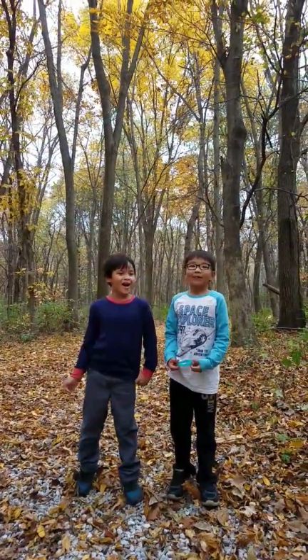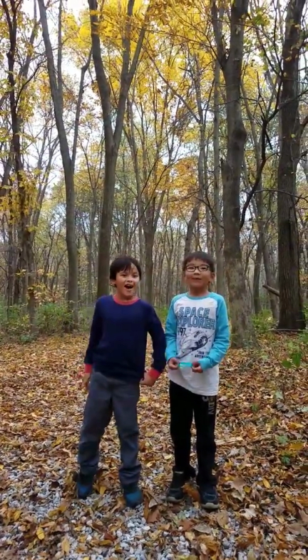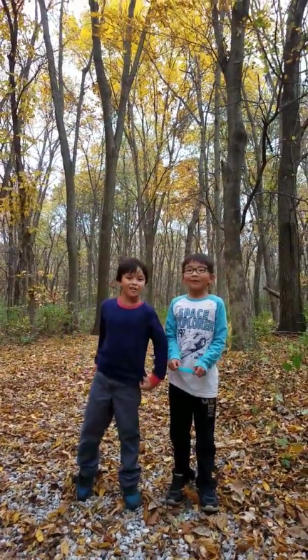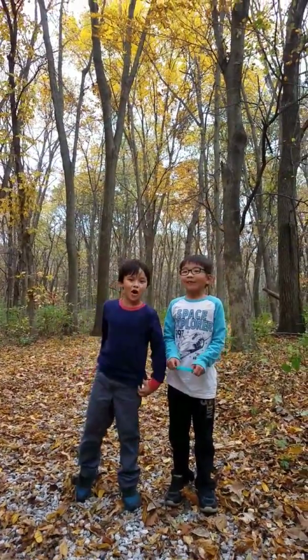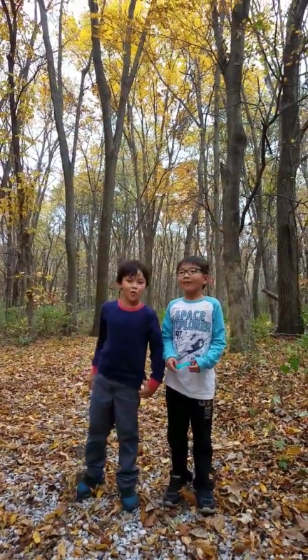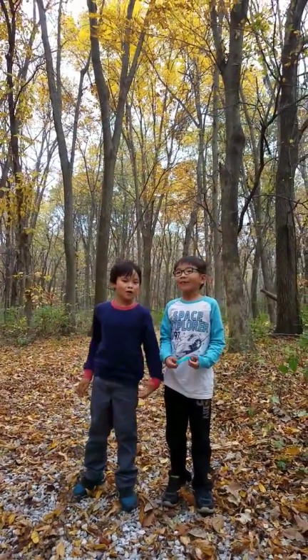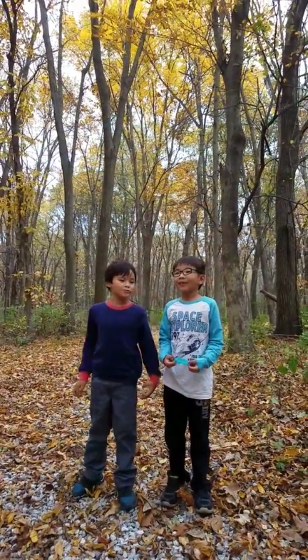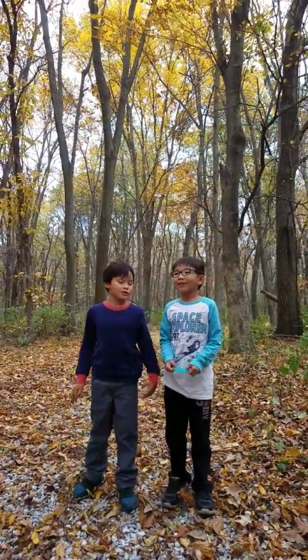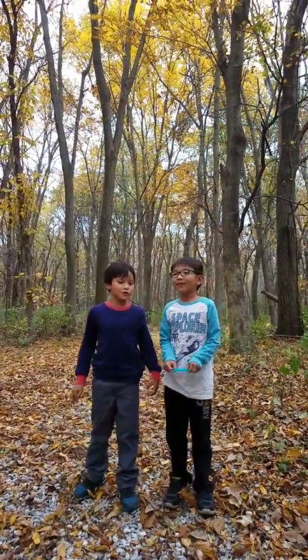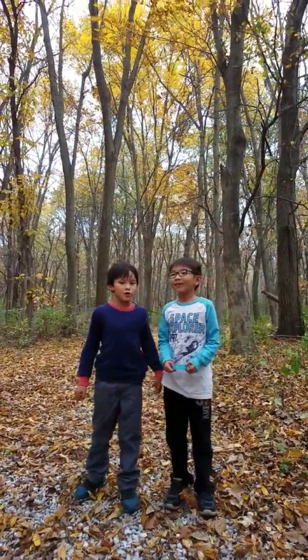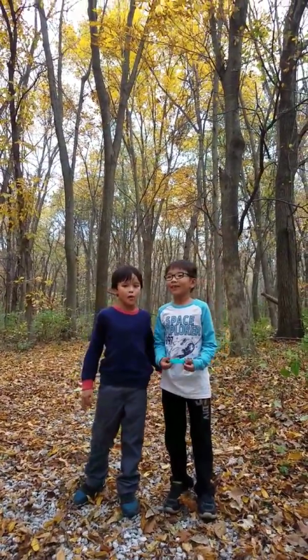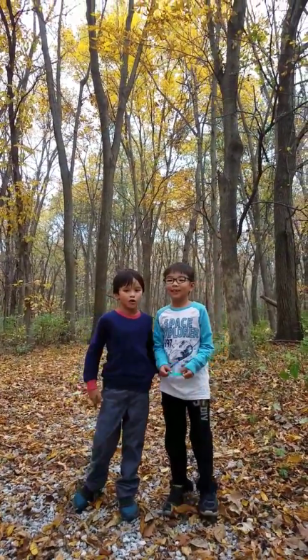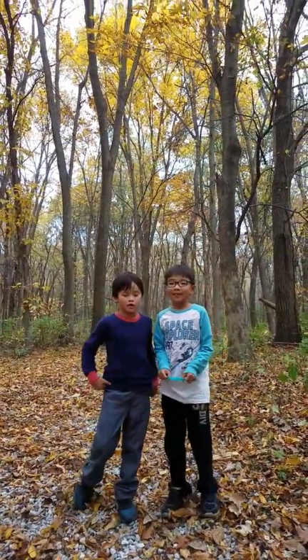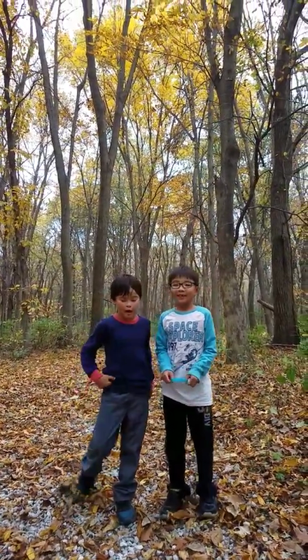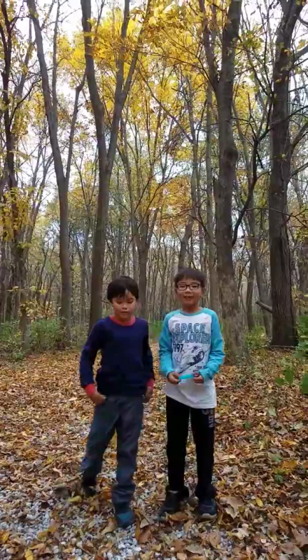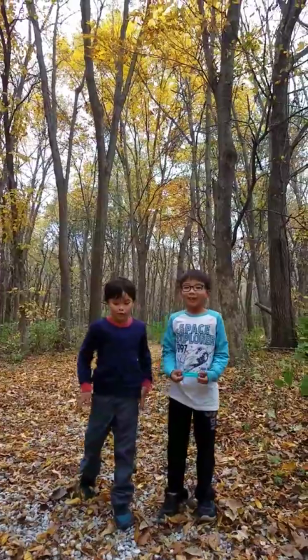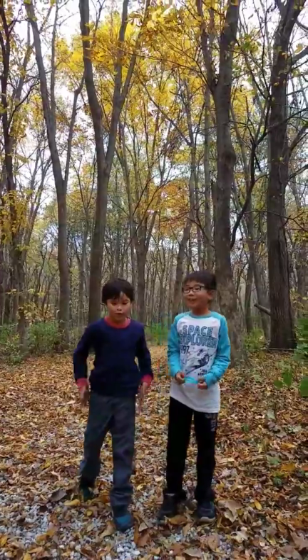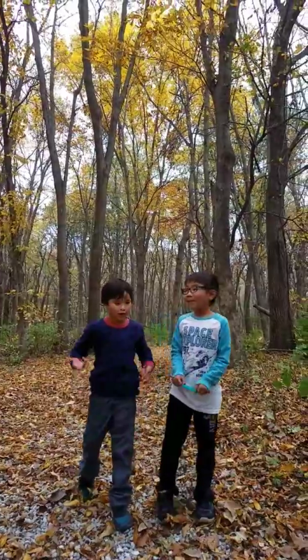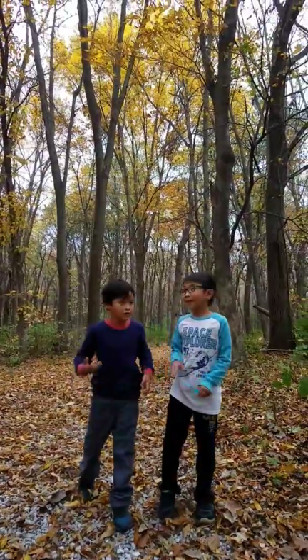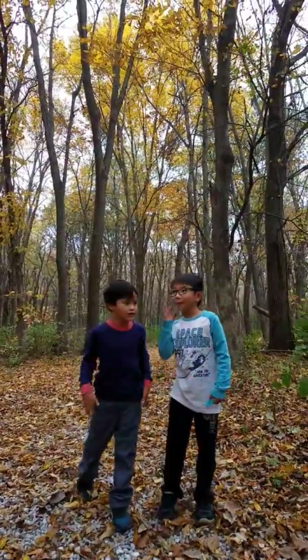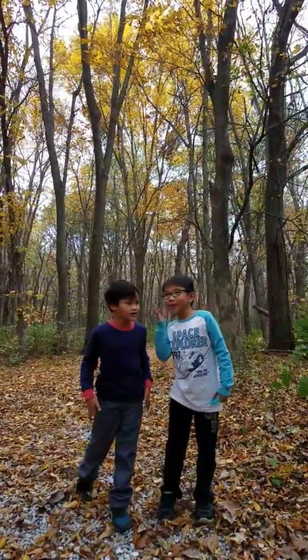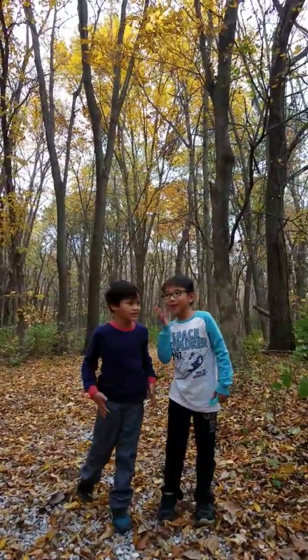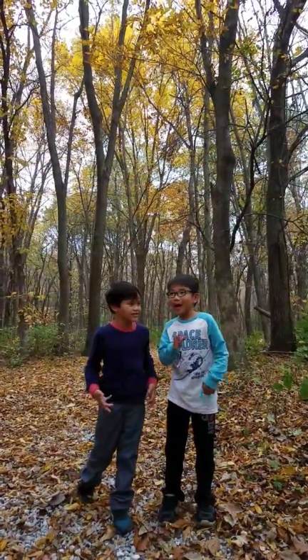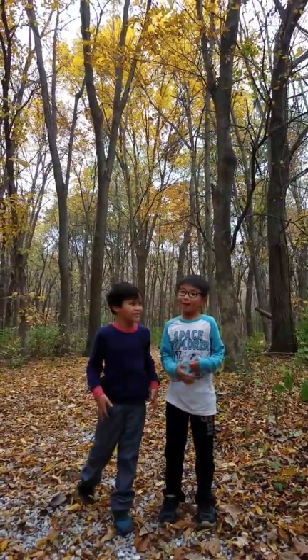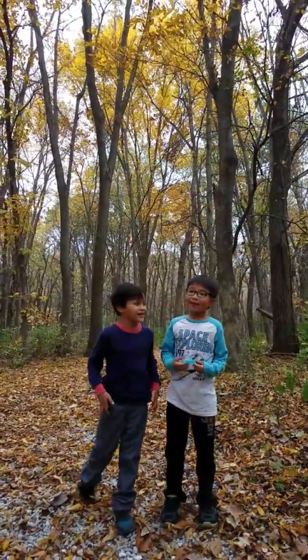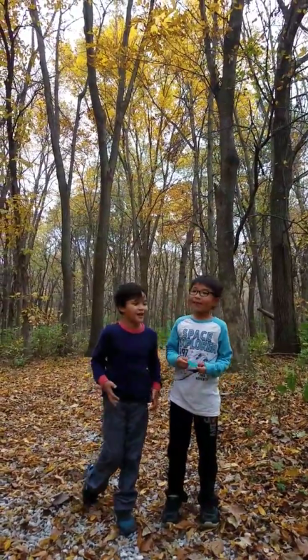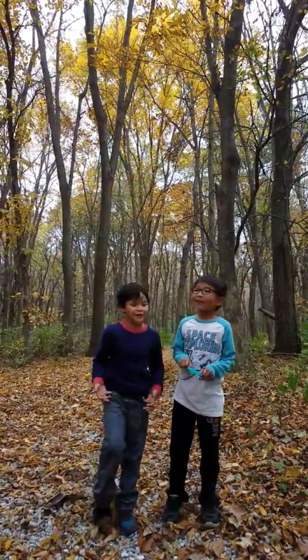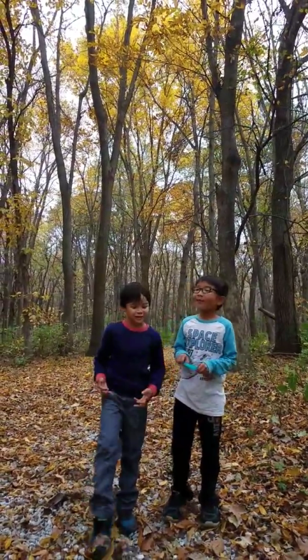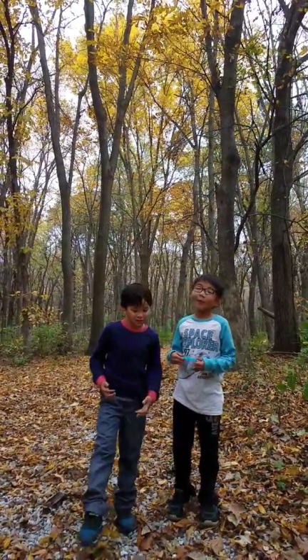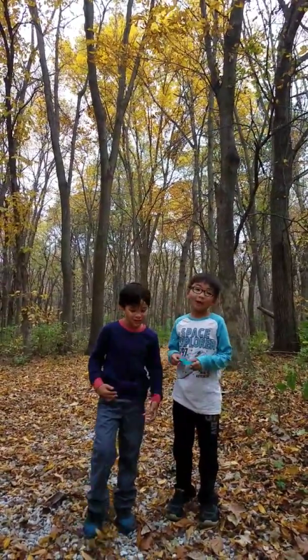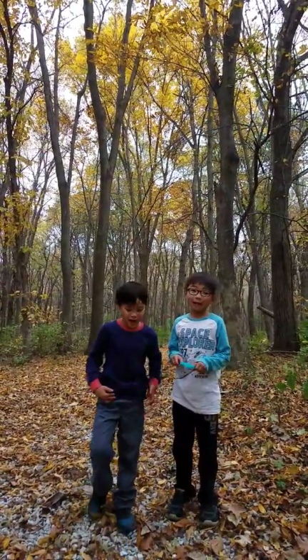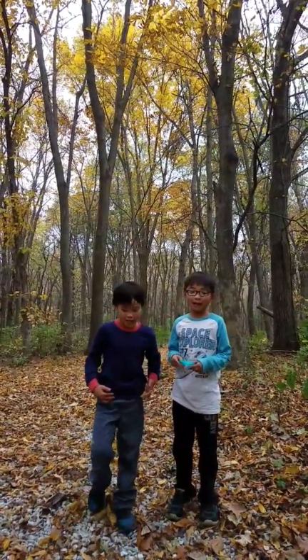Hello, welcome to Luke and Paul's Lab. So we are Luke's Lab. I'm in Luke's Lab.